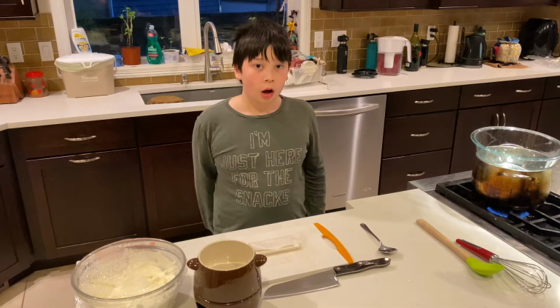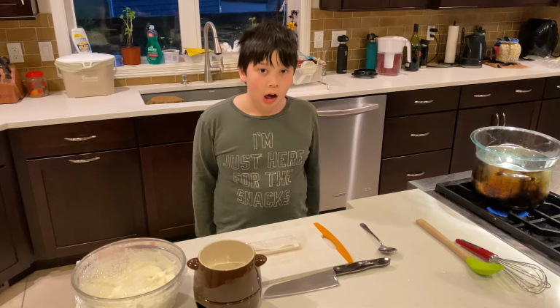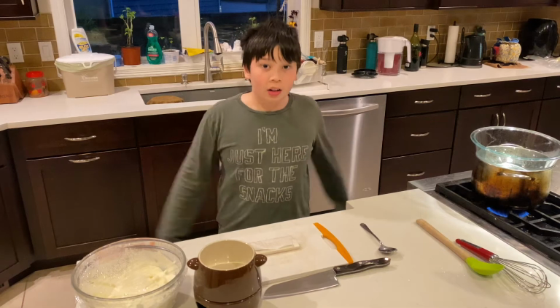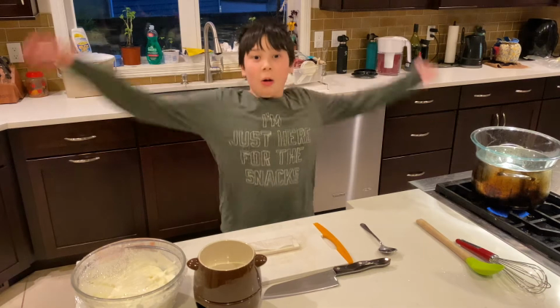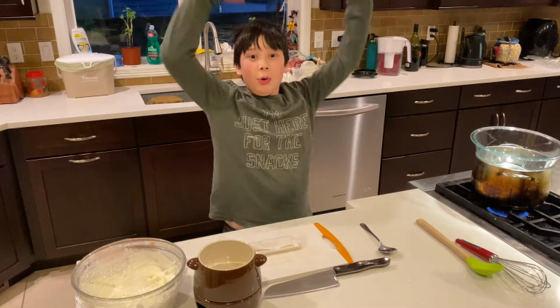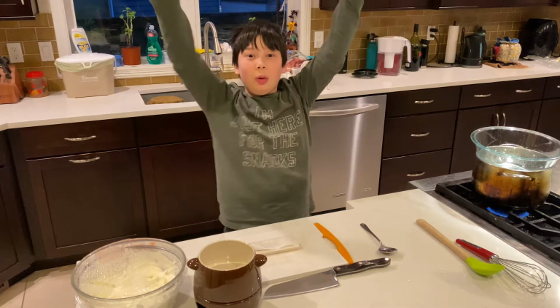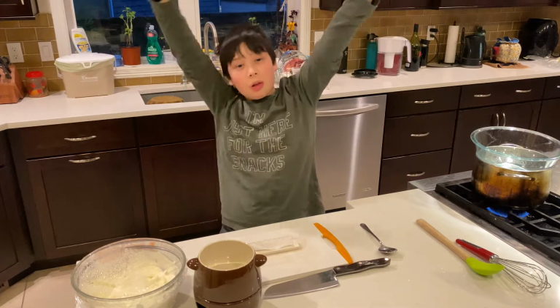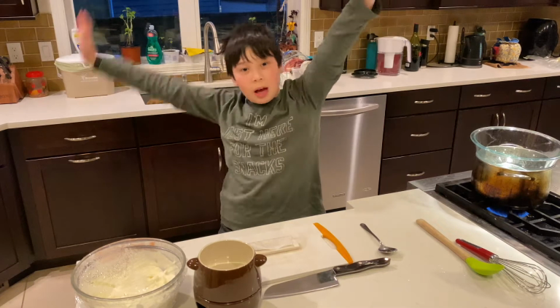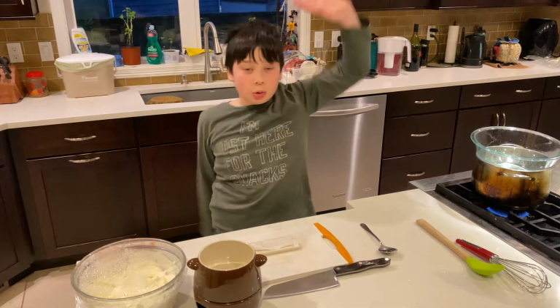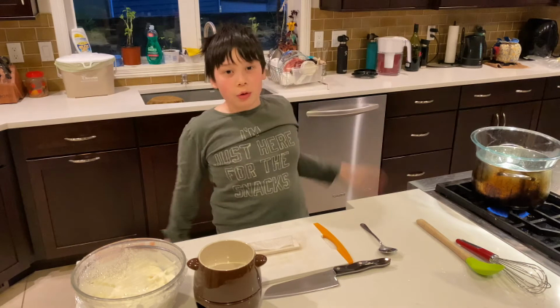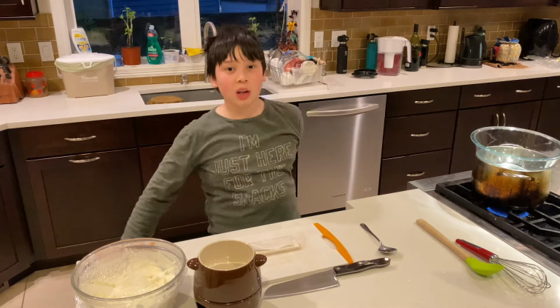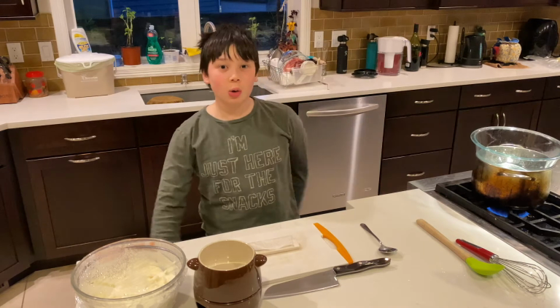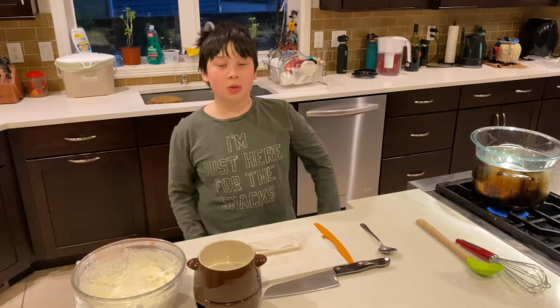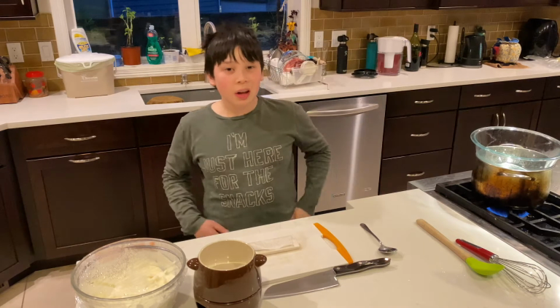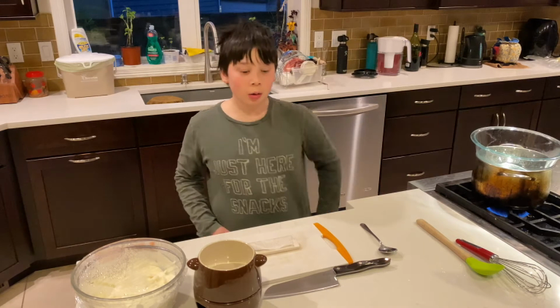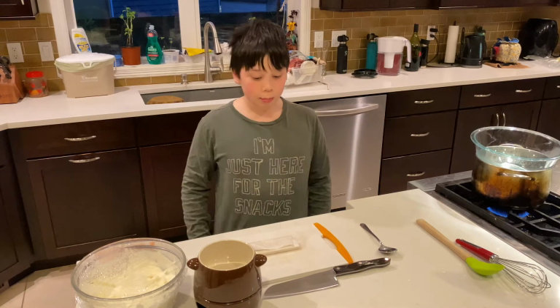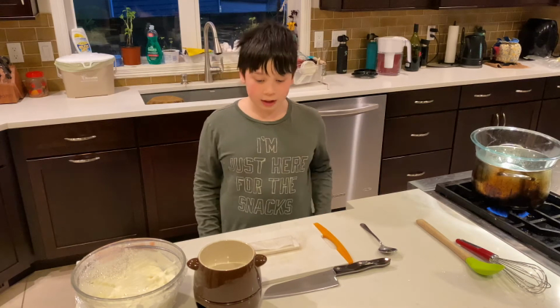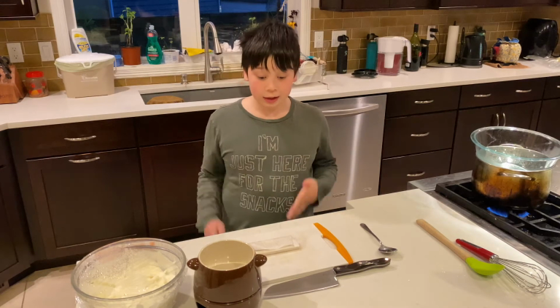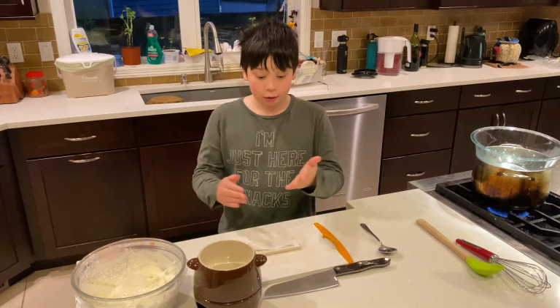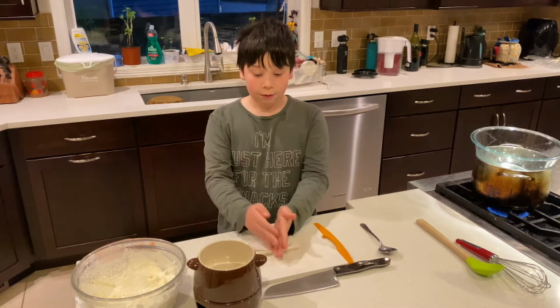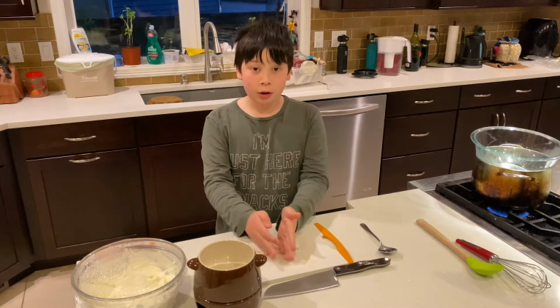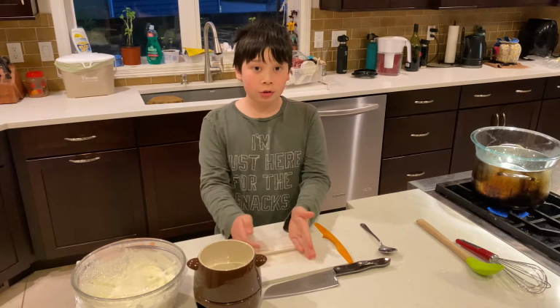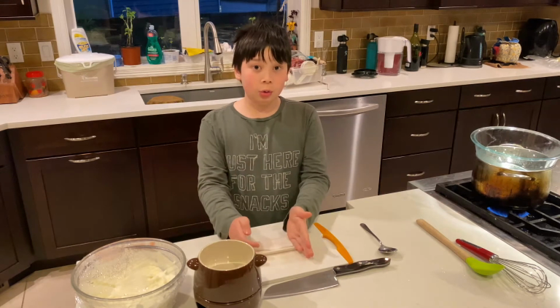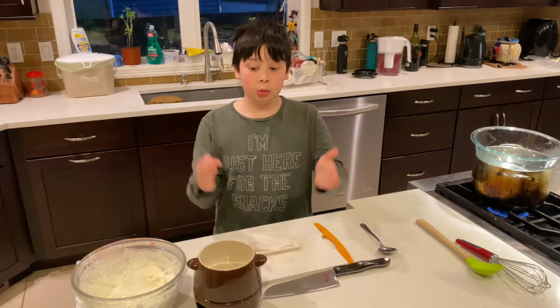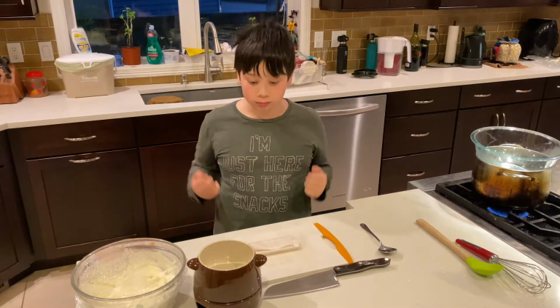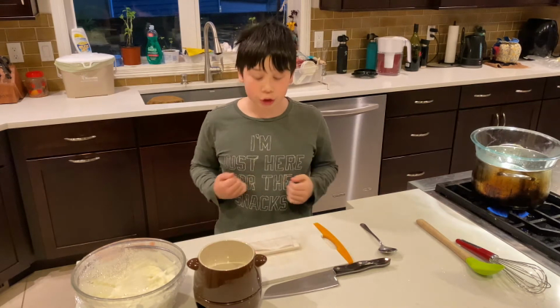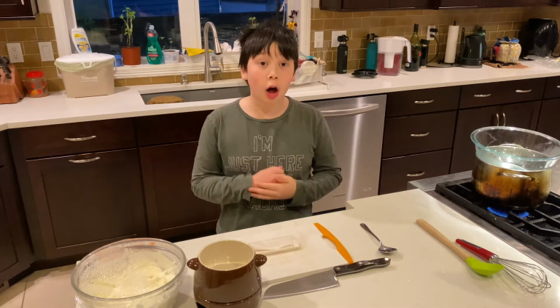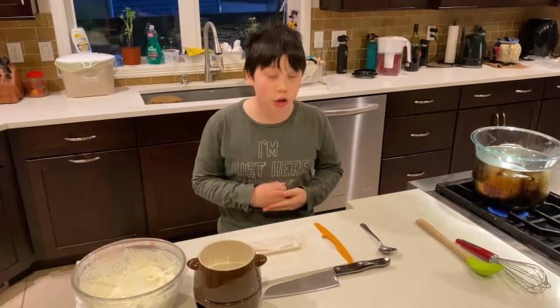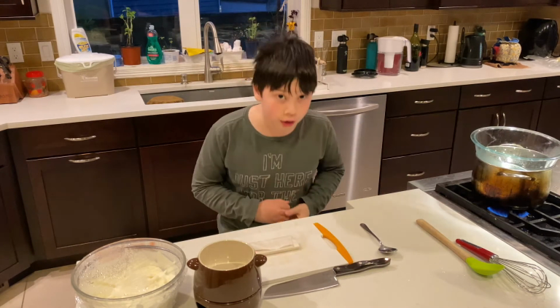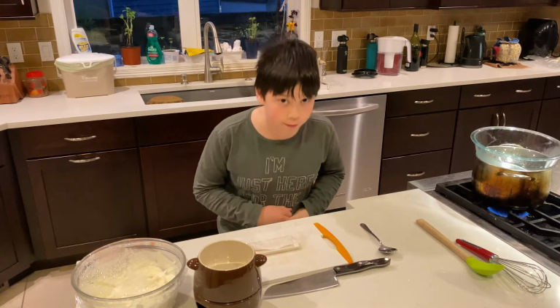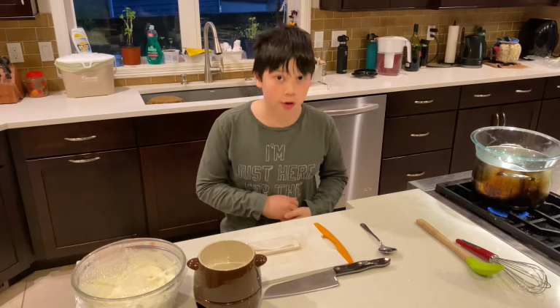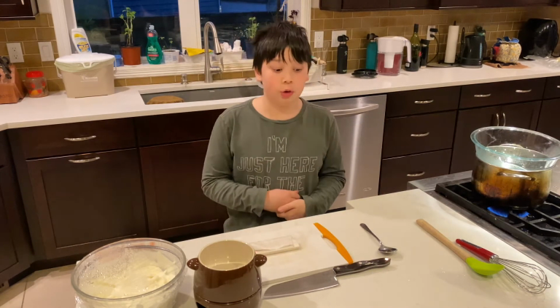Hello everyone! Welcome back to another video. Today we're making fondue — chocolate fondue.